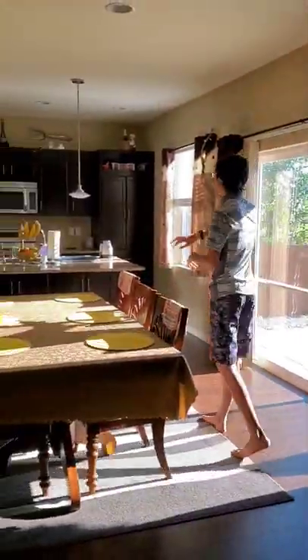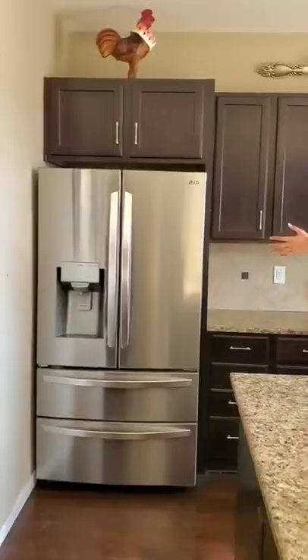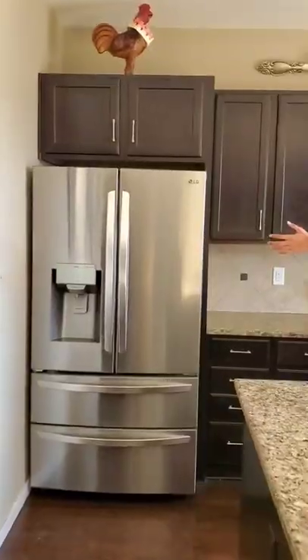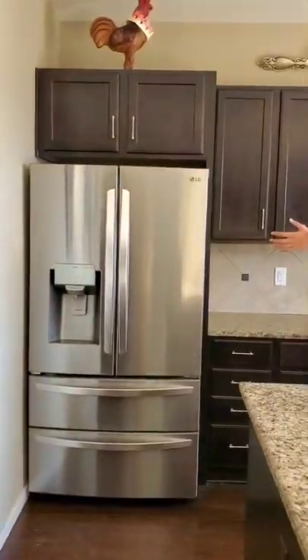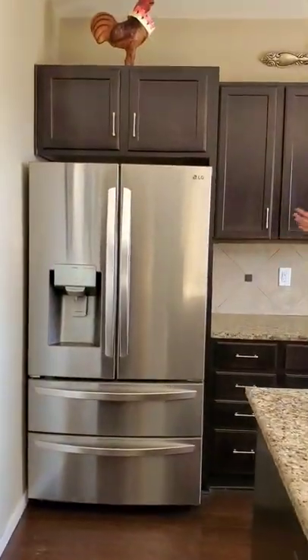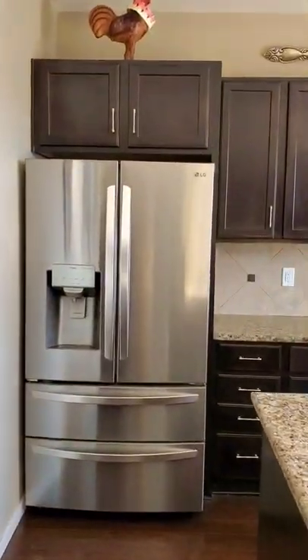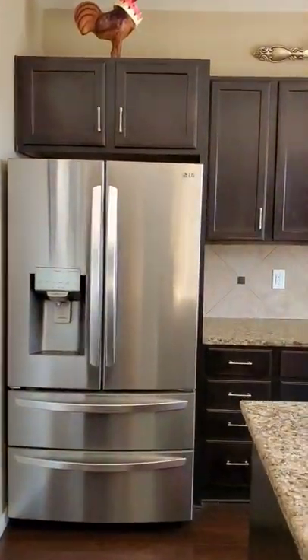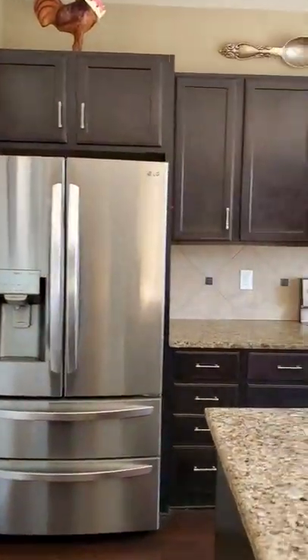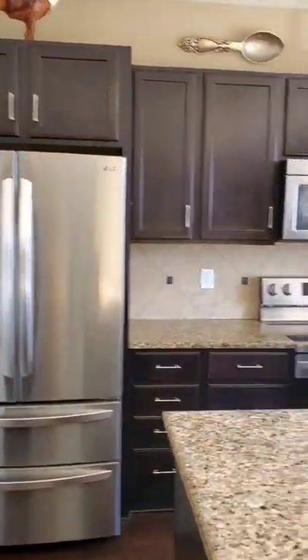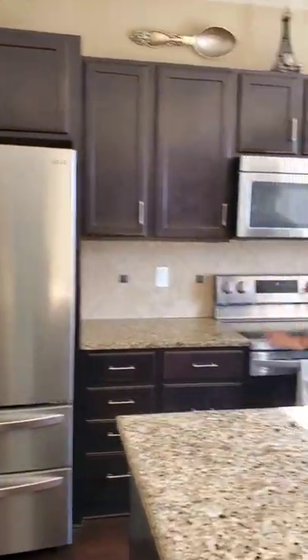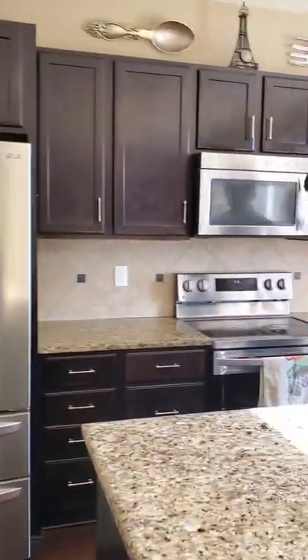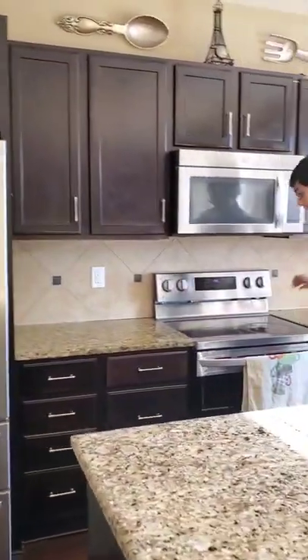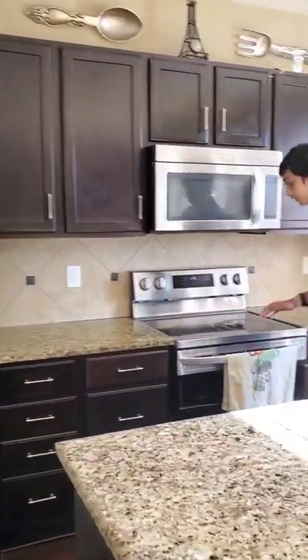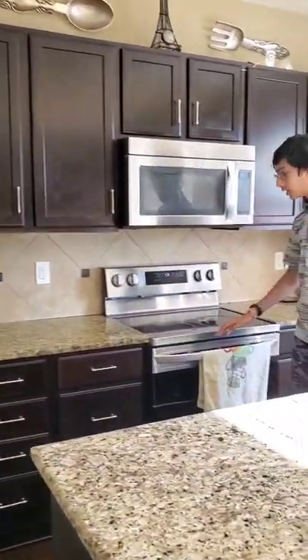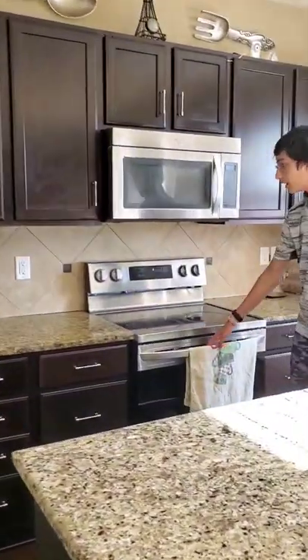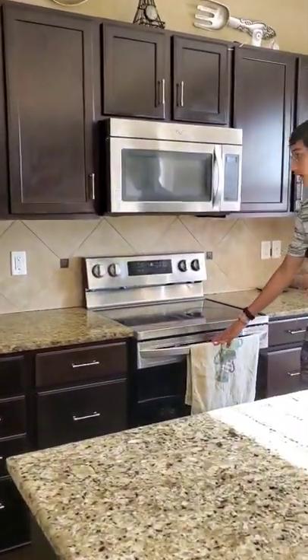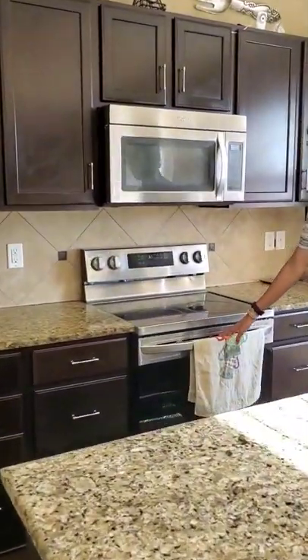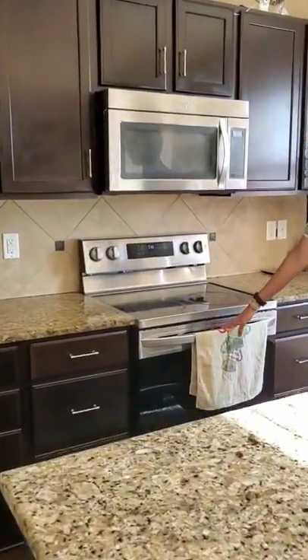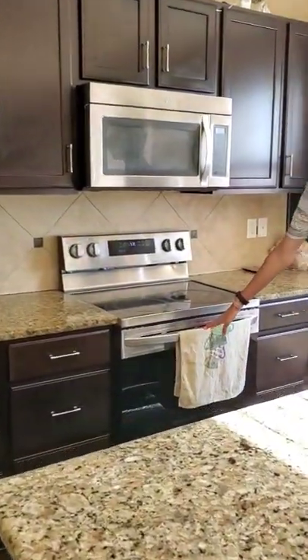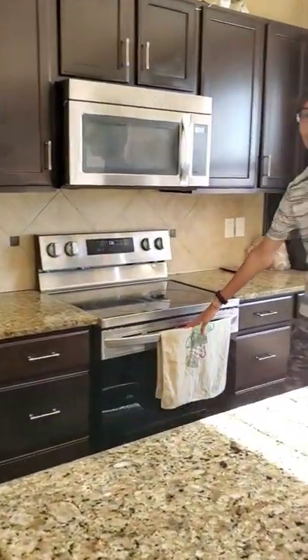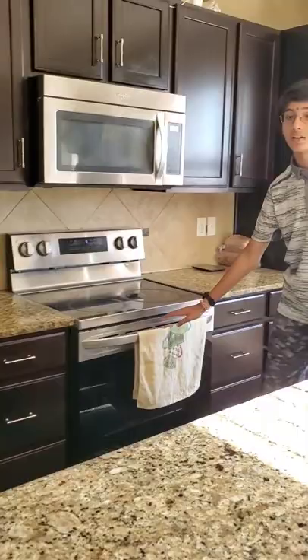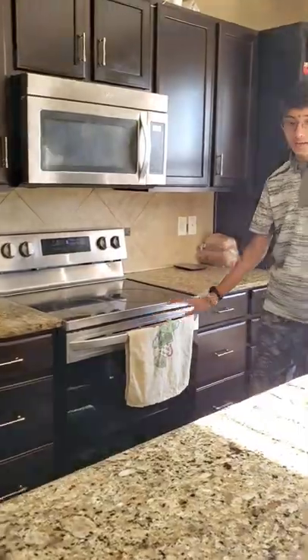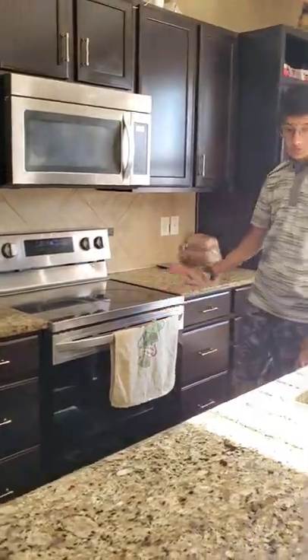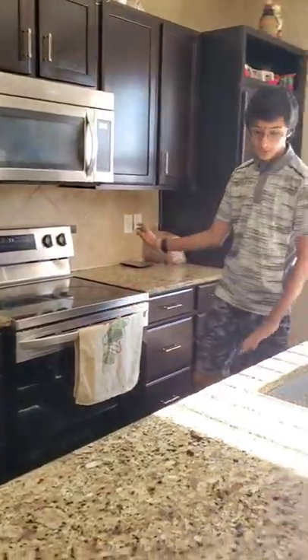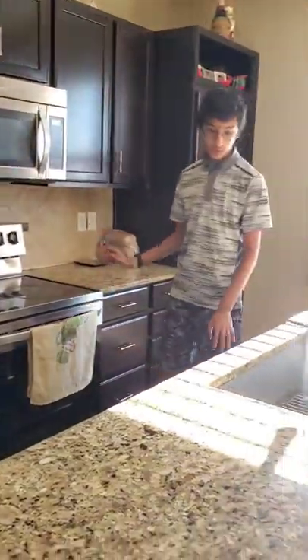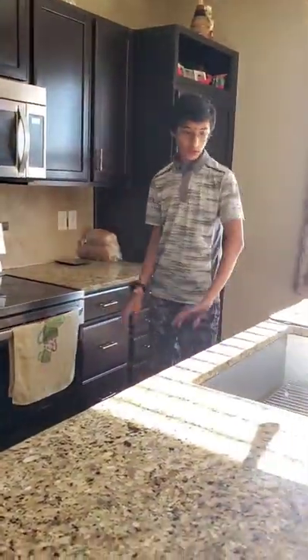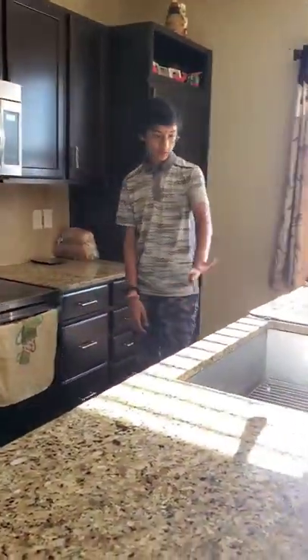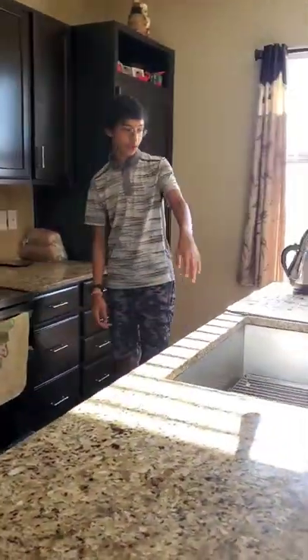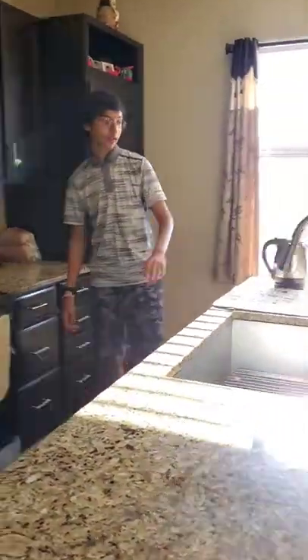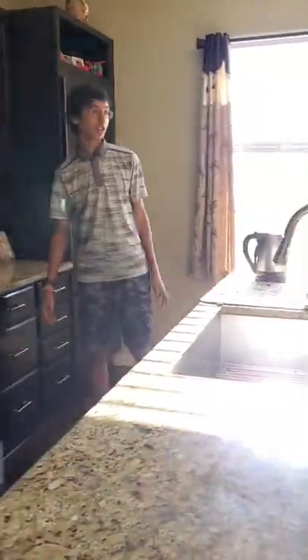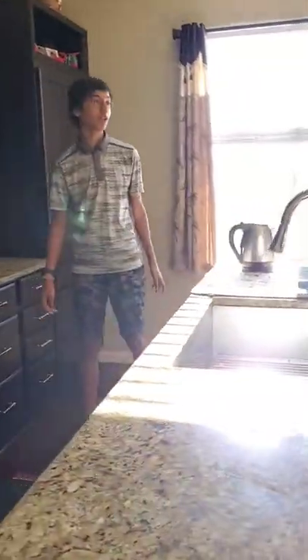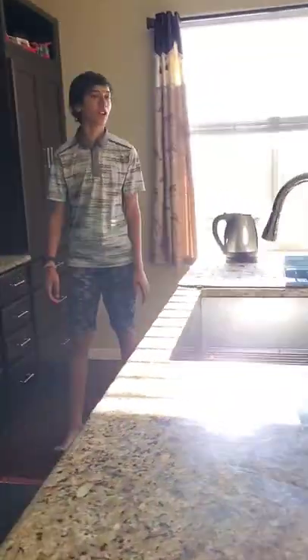This is a fridge, stove, oven, microwave, sink. This is a living room.